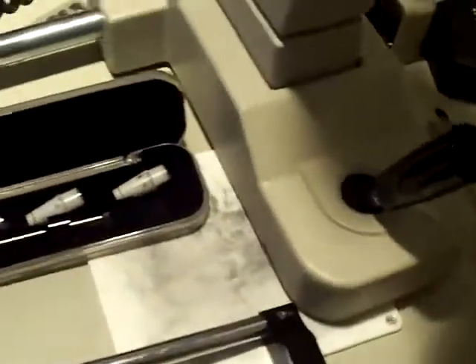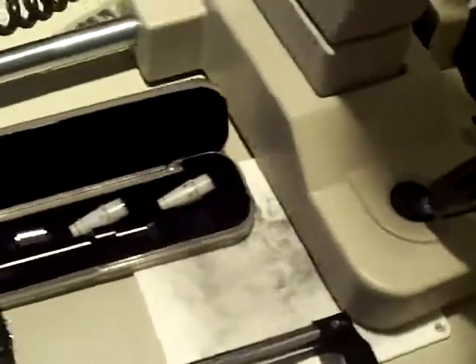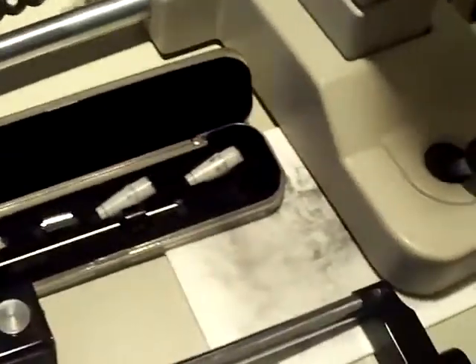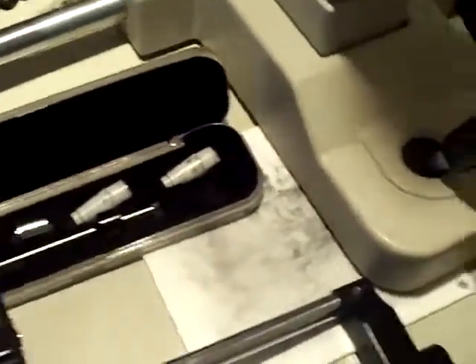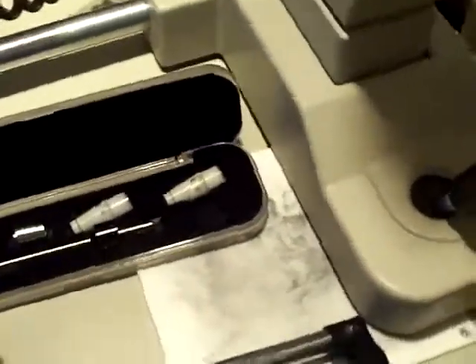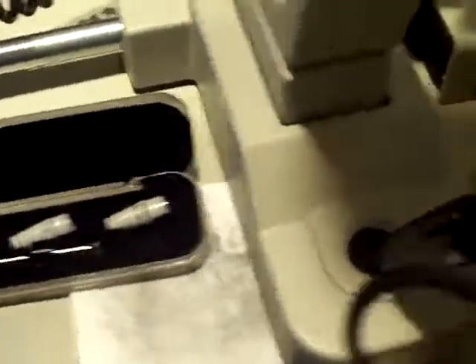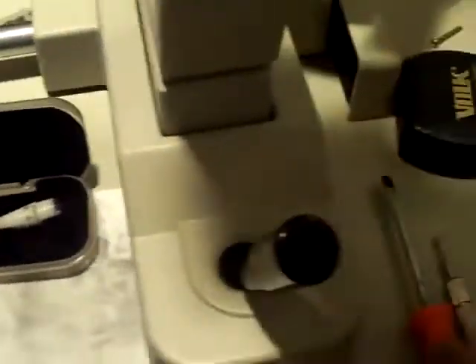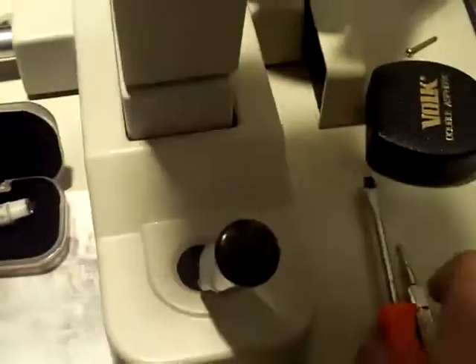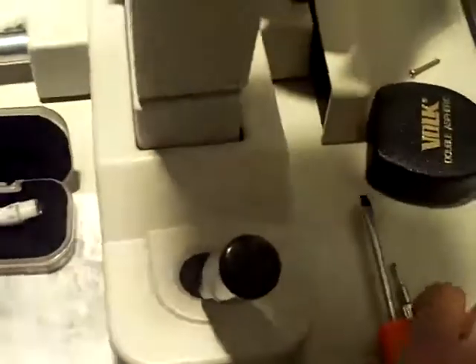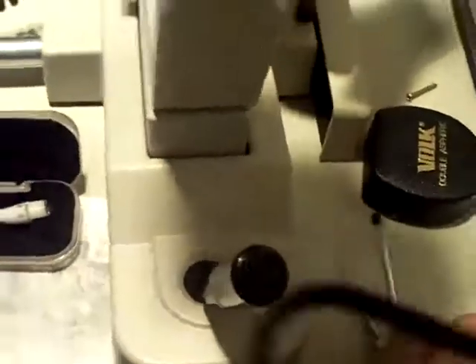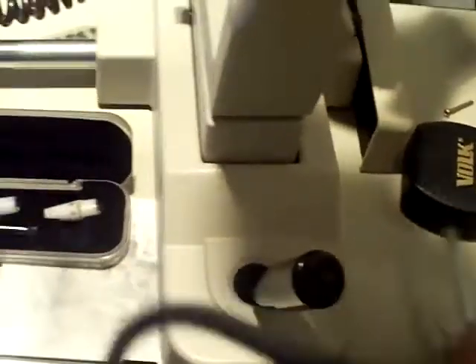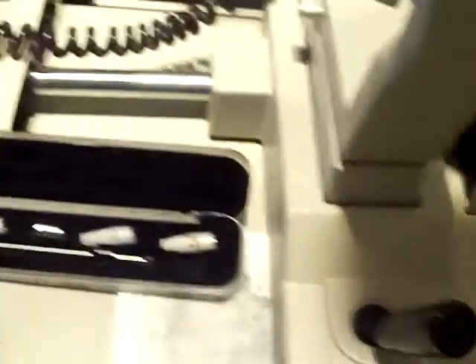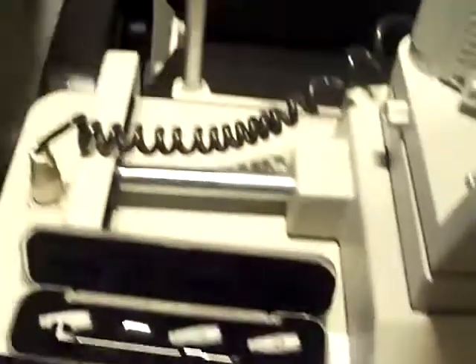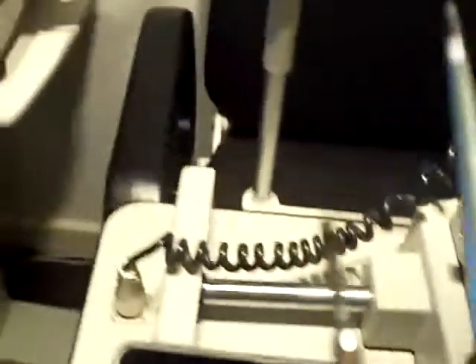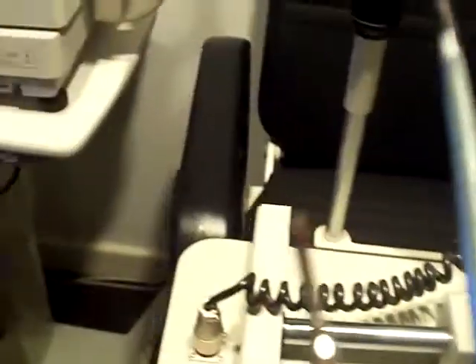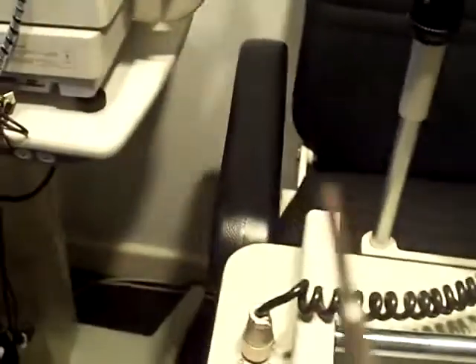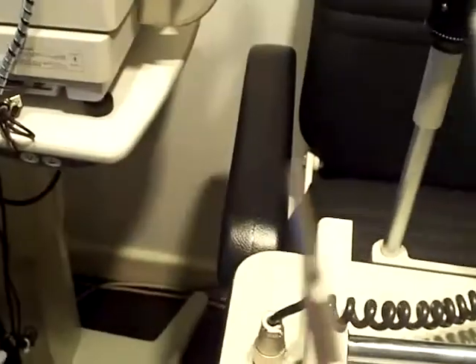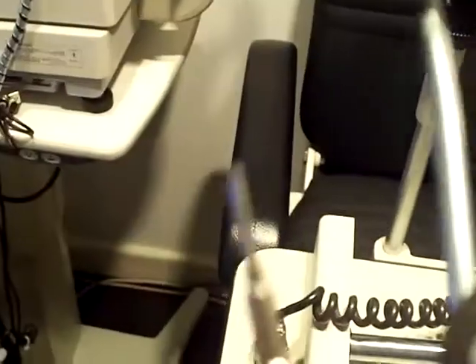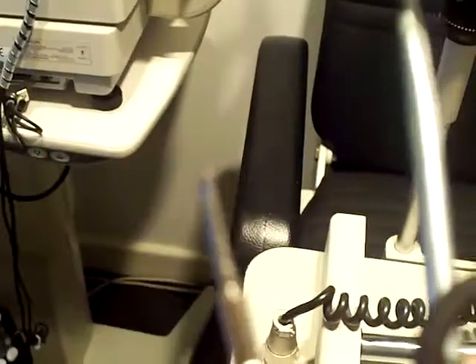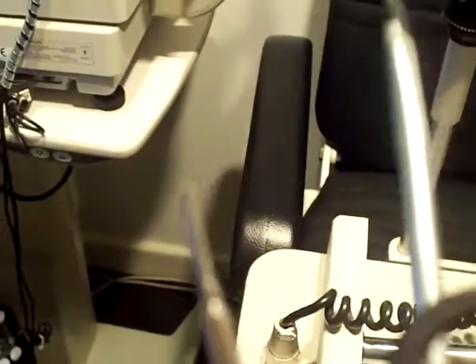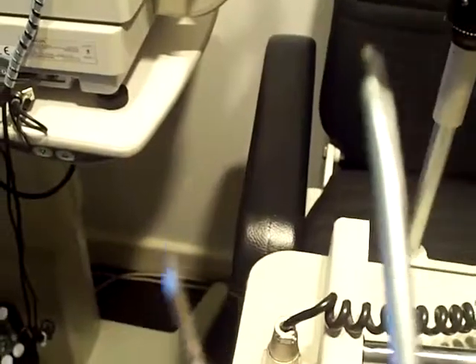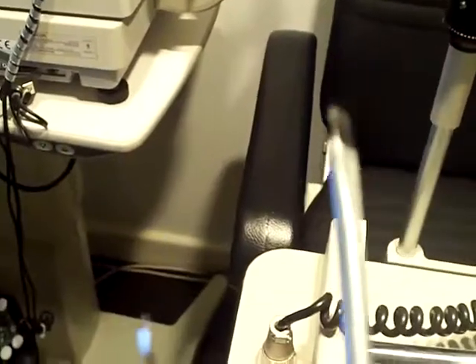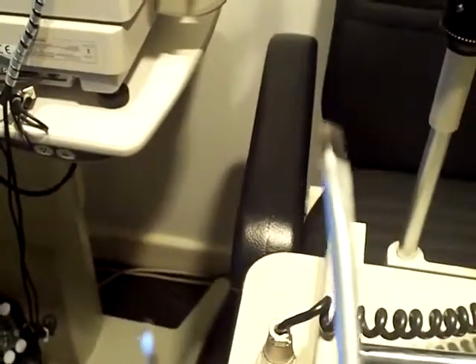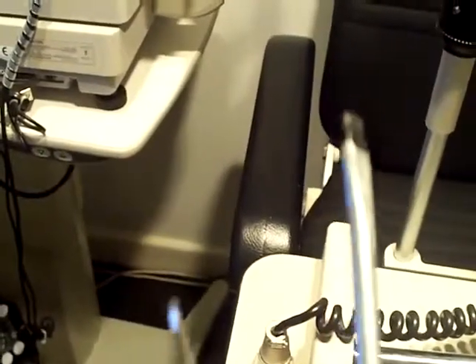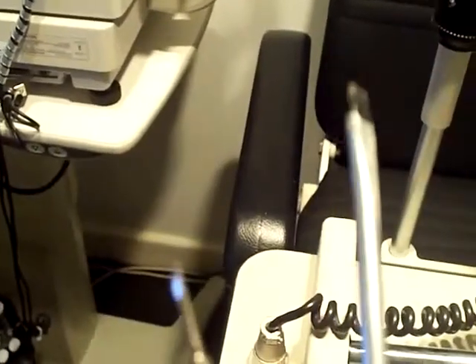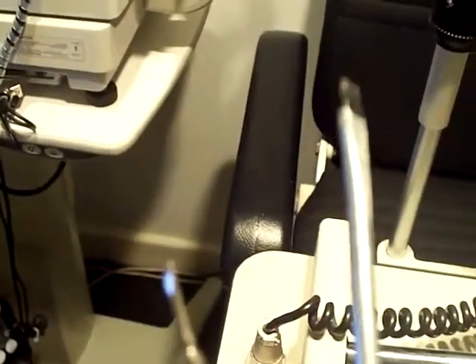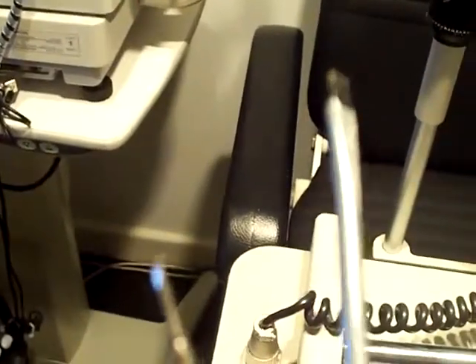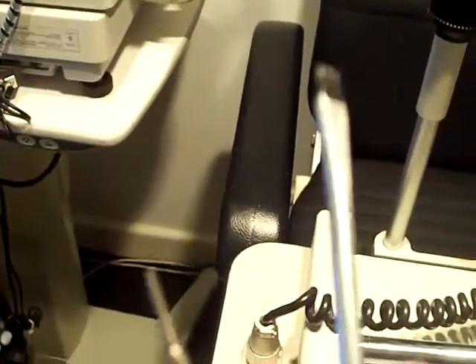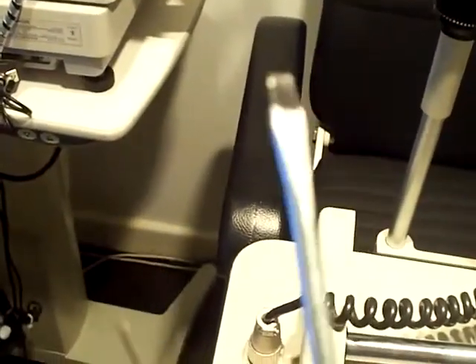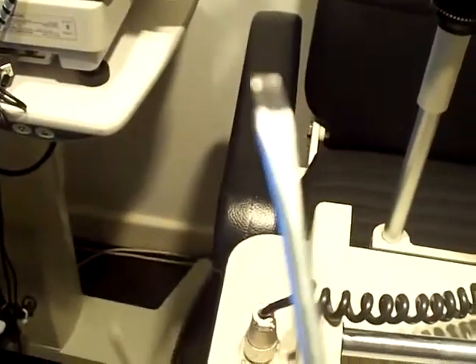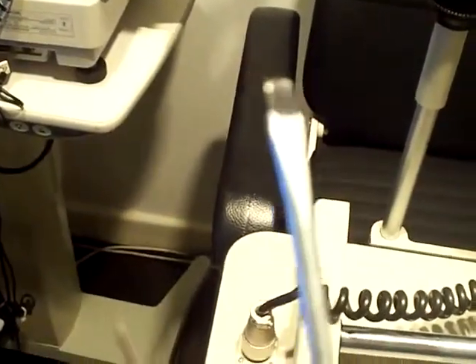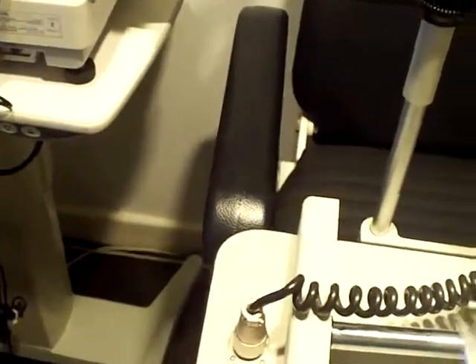For this task you will need two screwdrivers, preferably one small and one large.